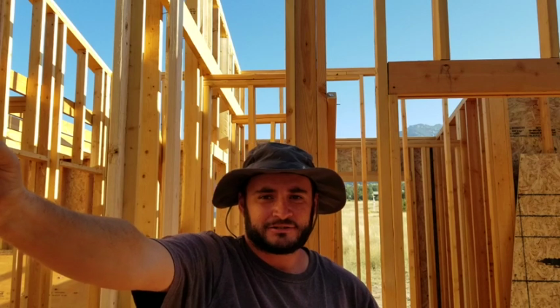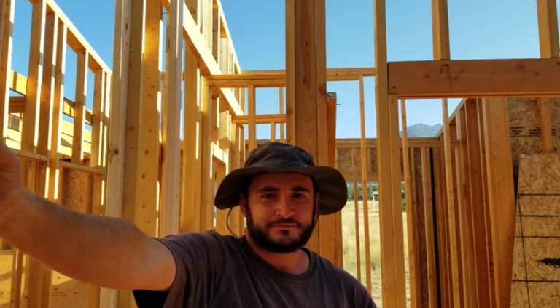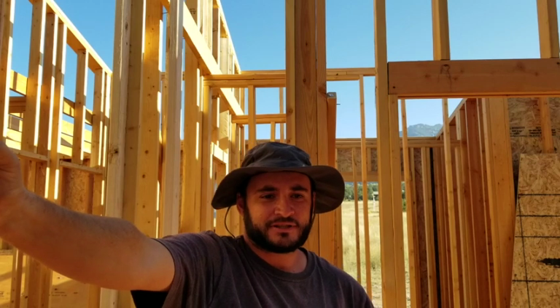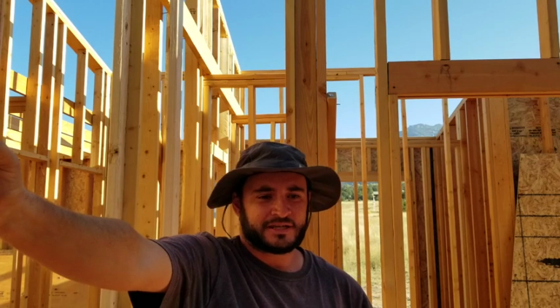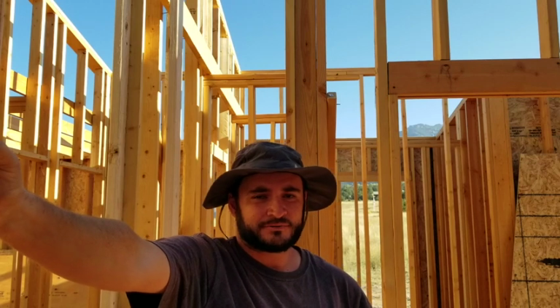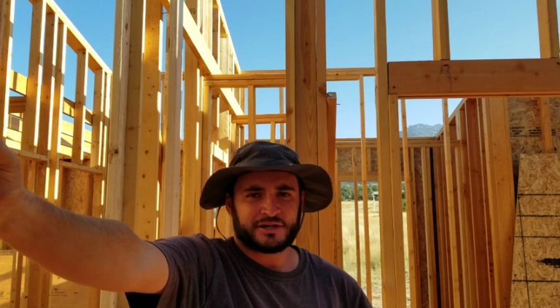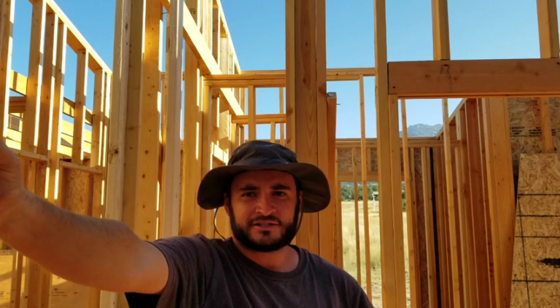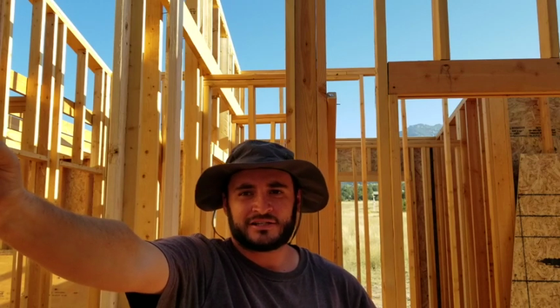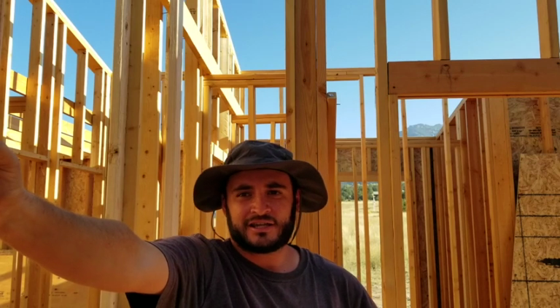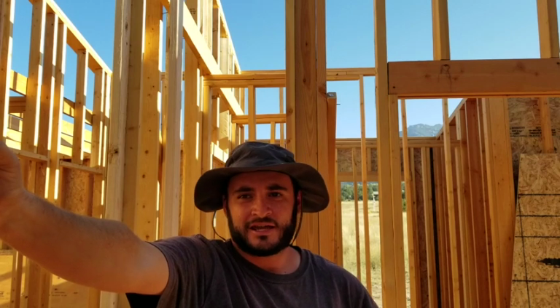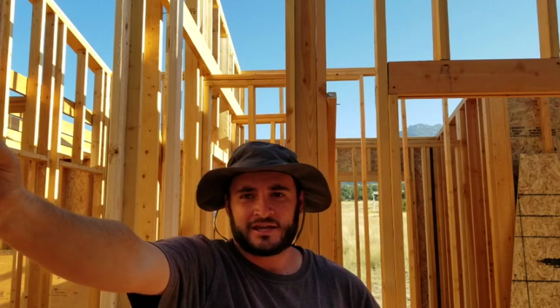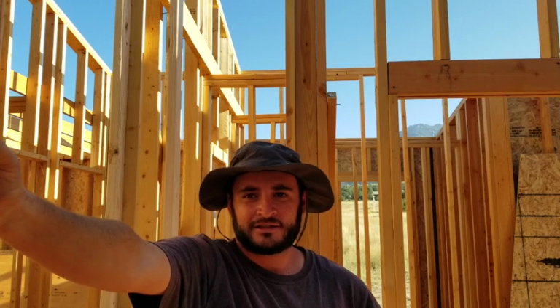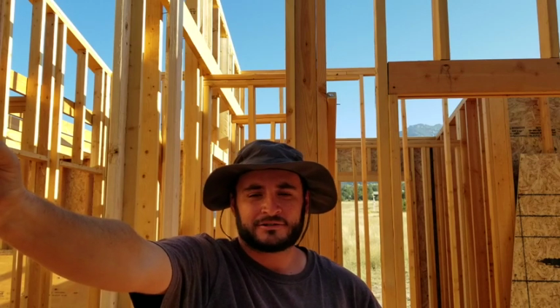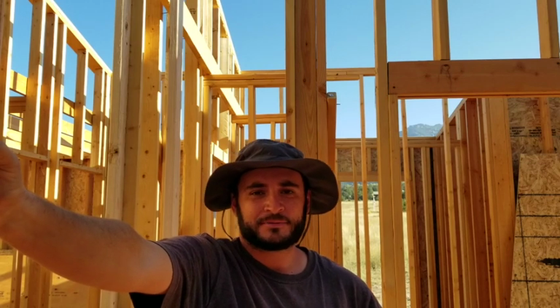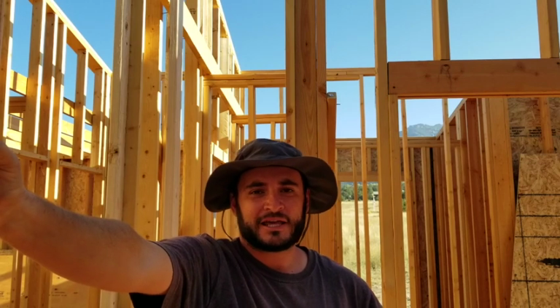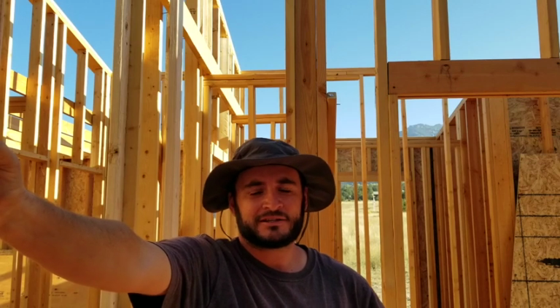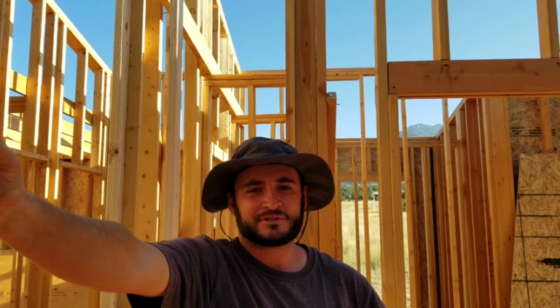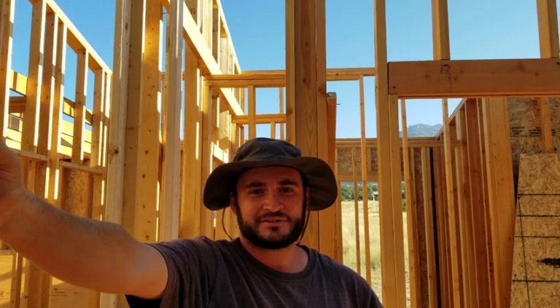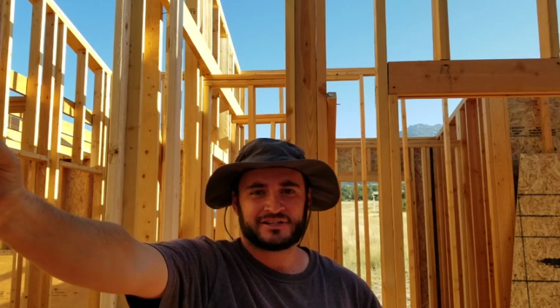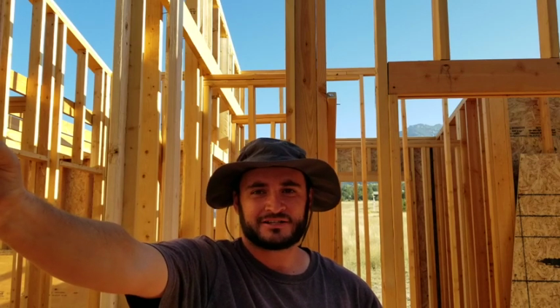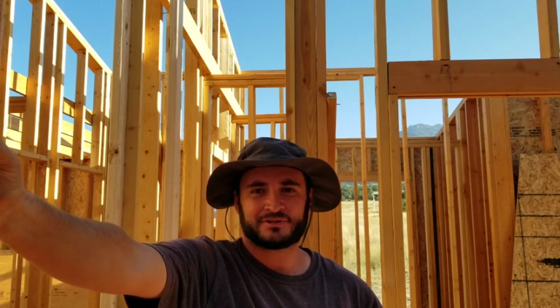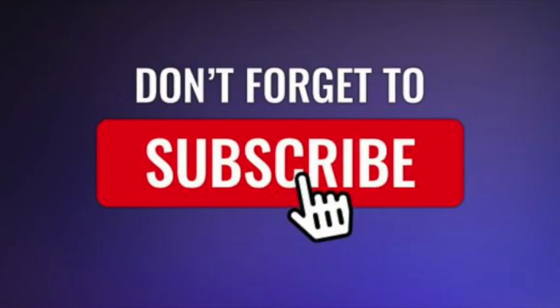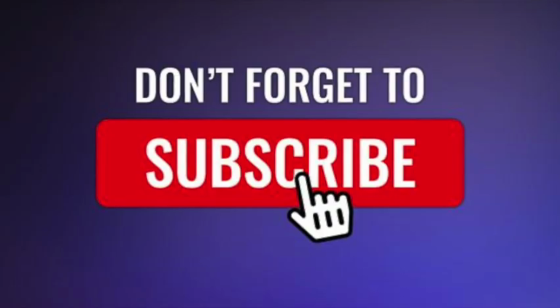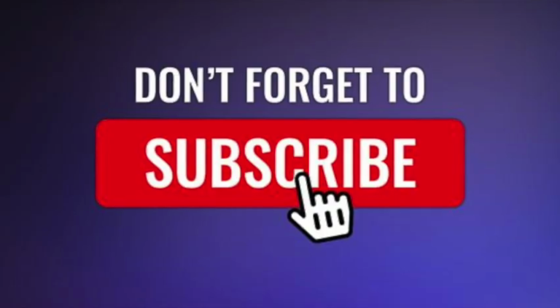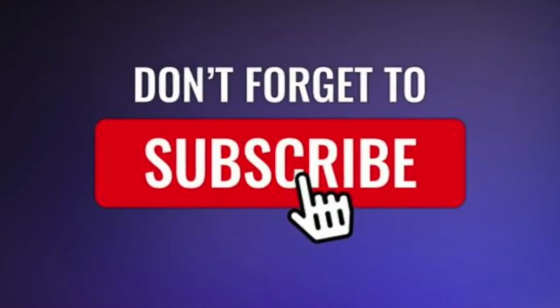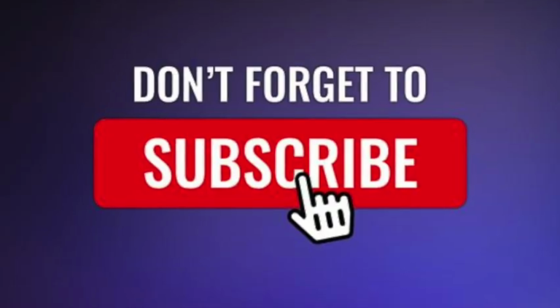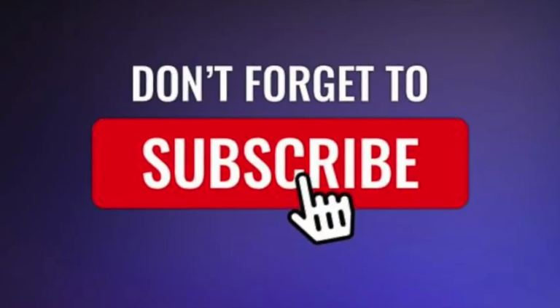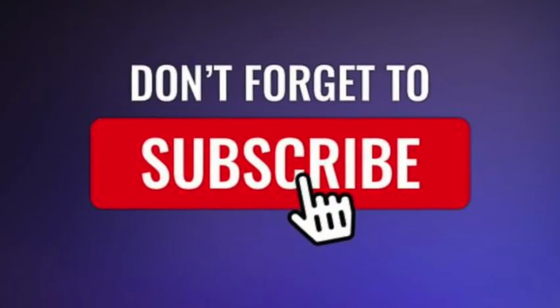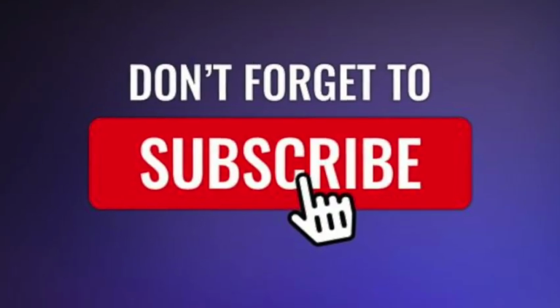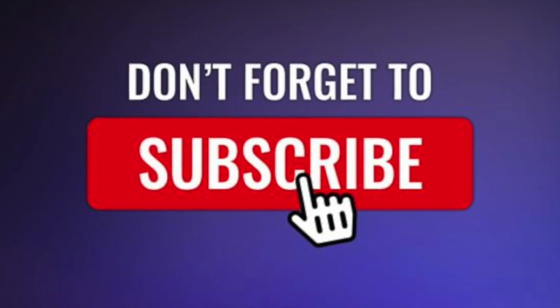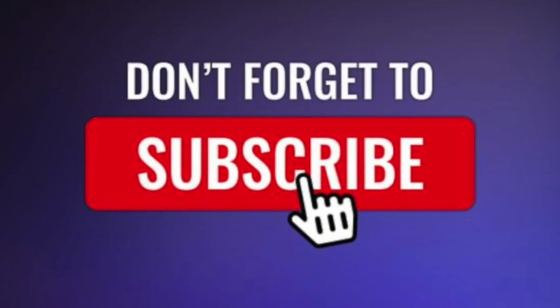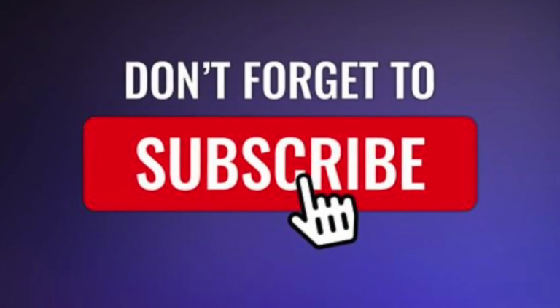So thanks for watching. Hope you liked it, and we'll see you for the next one. Thank you.